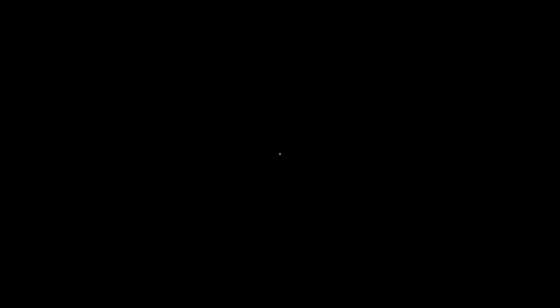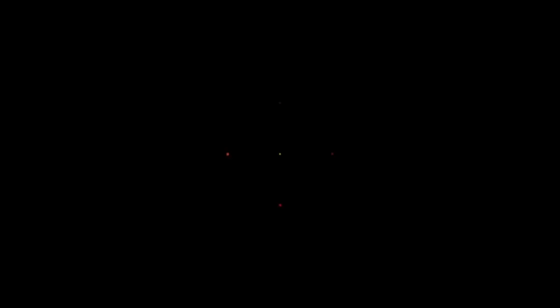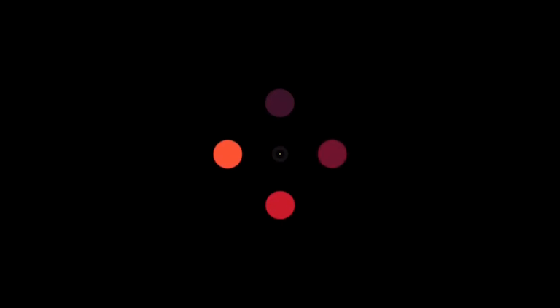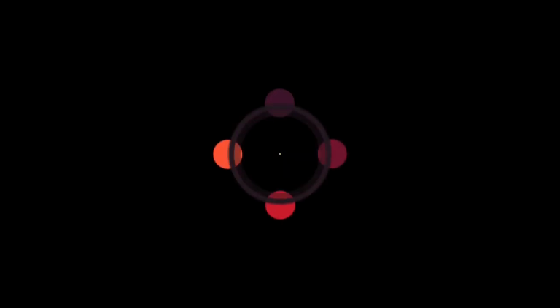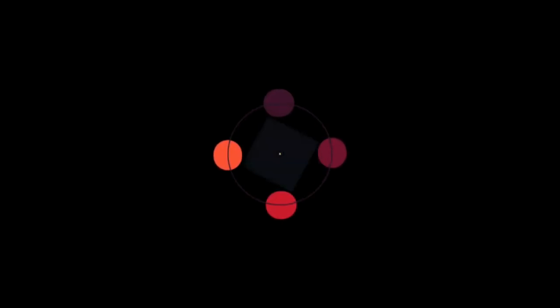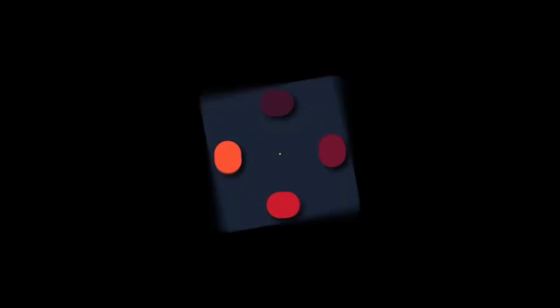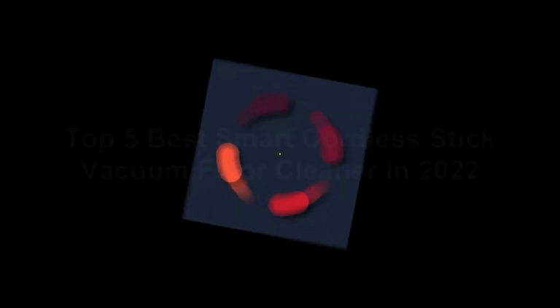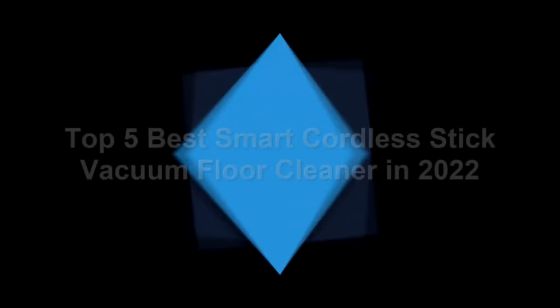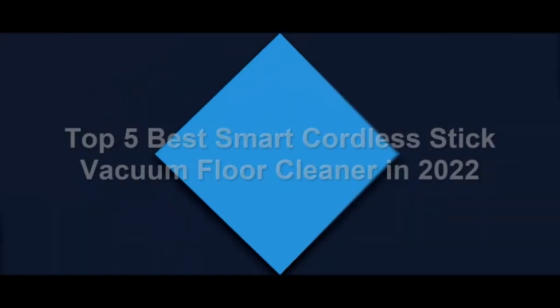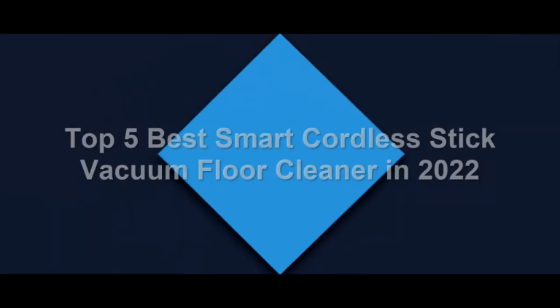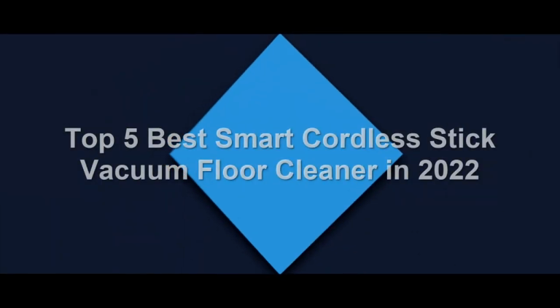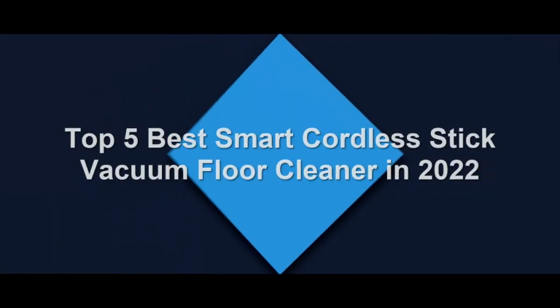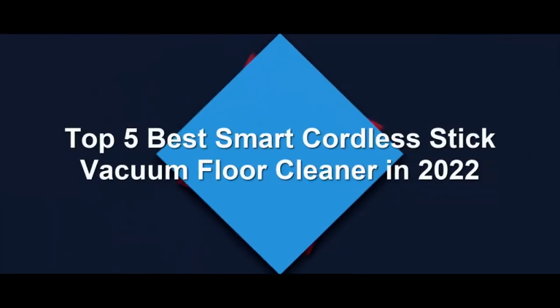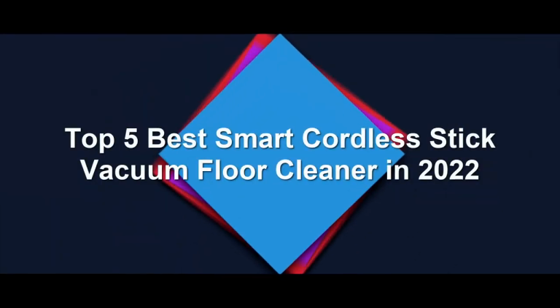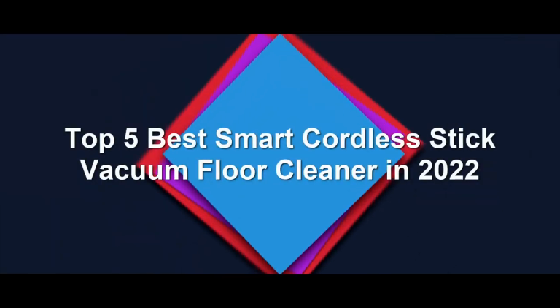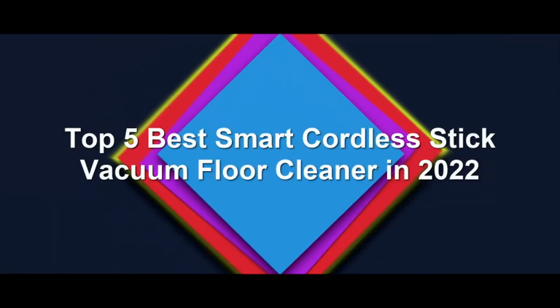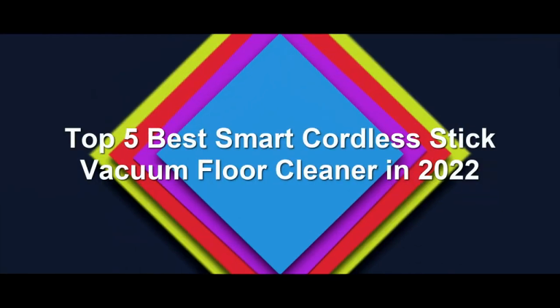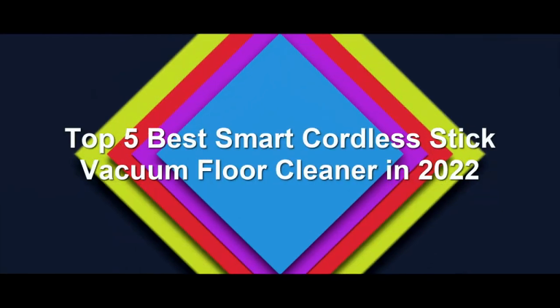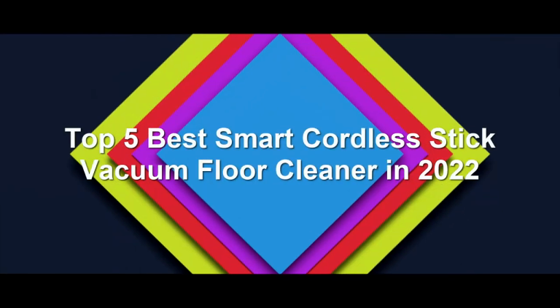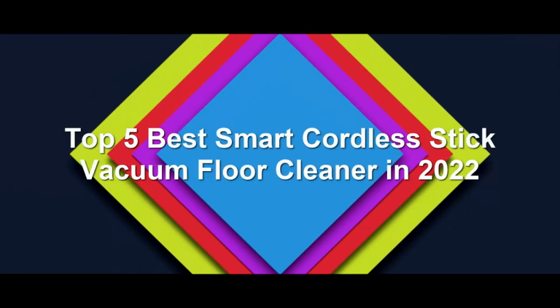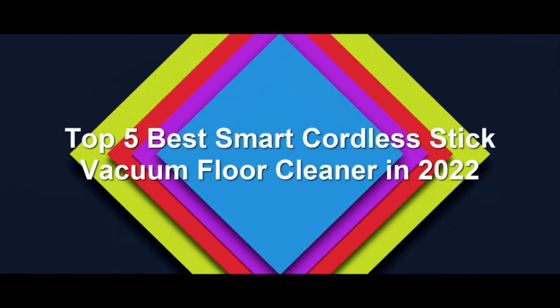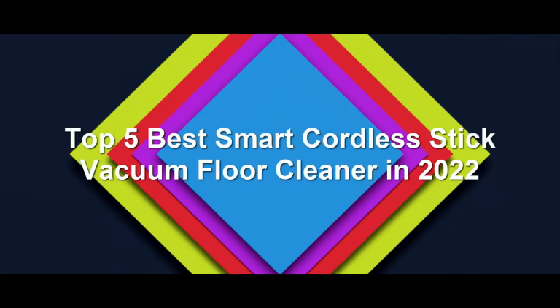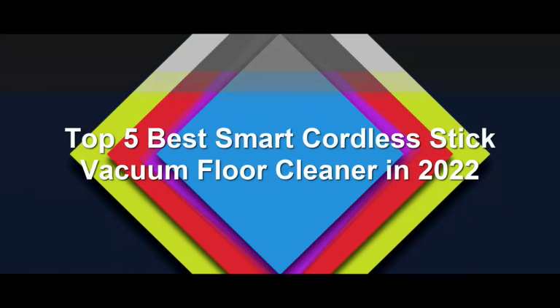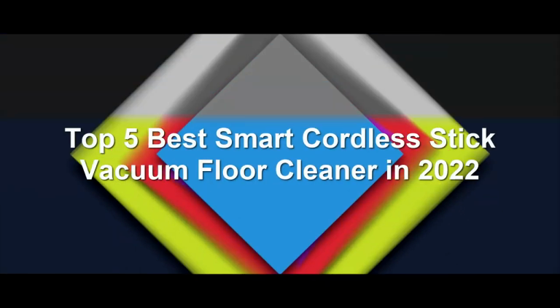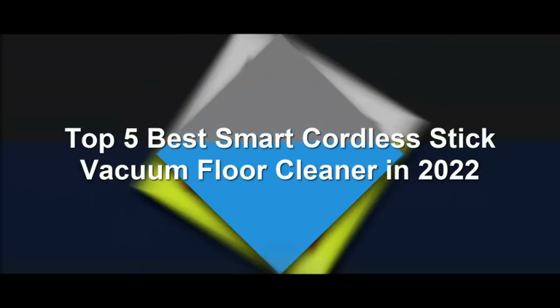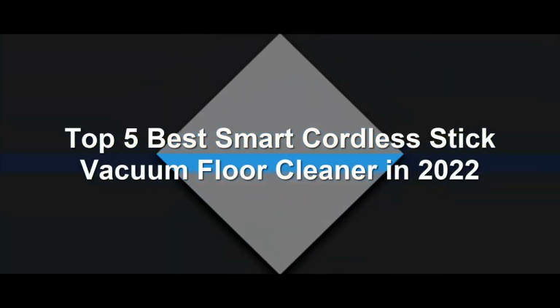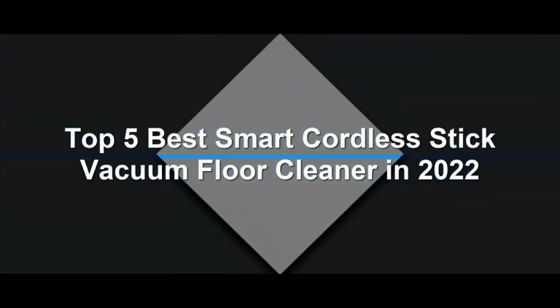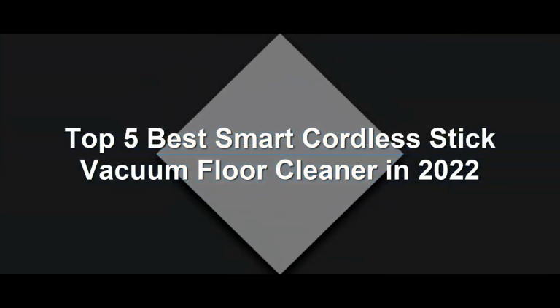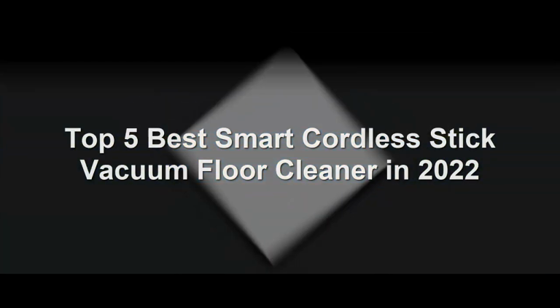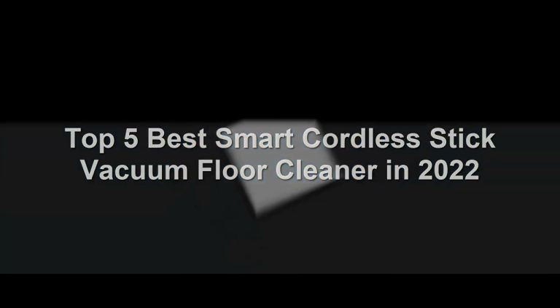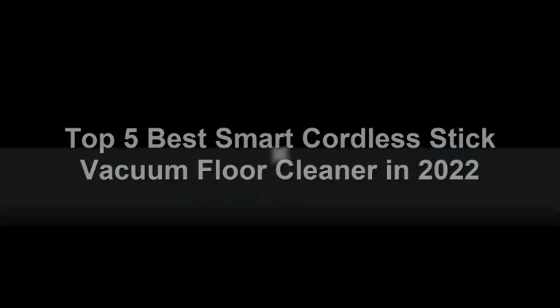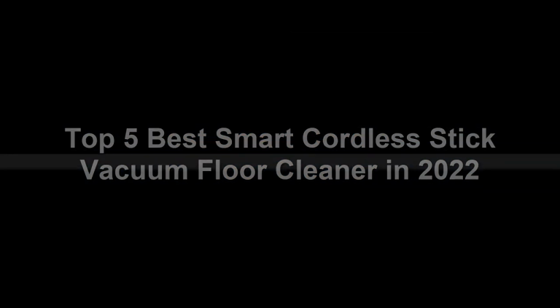Top 5 Best Smart Cordless Stick Vacuum Floor Cleaners in 2022.